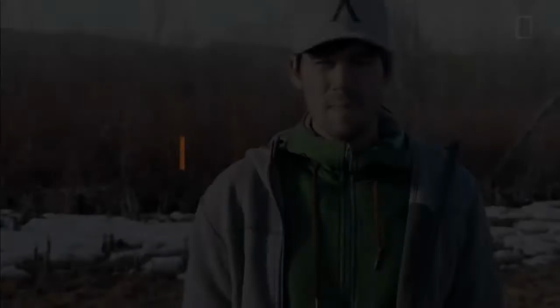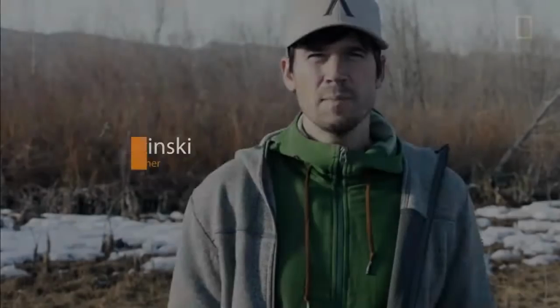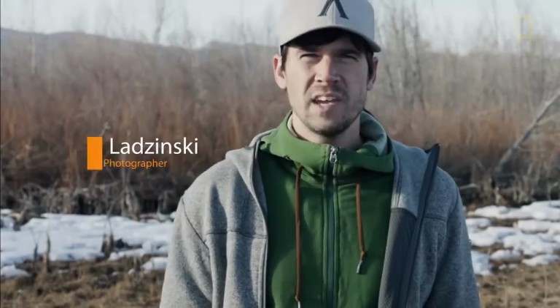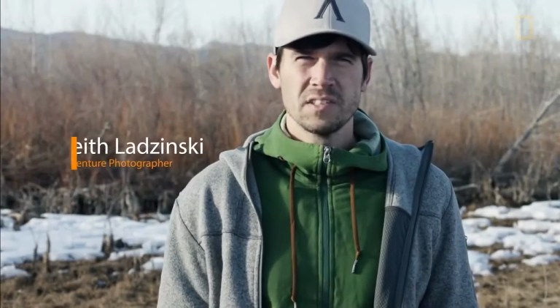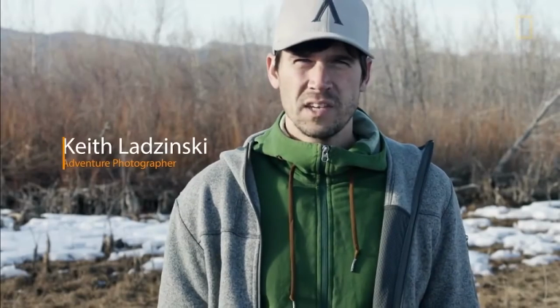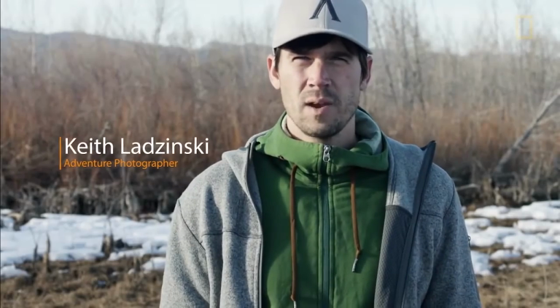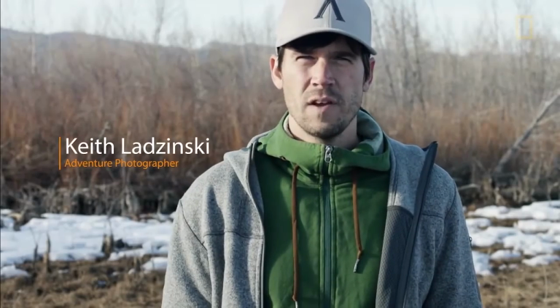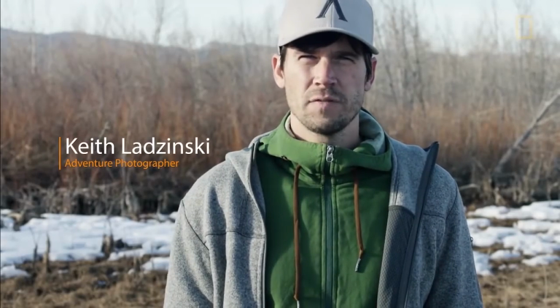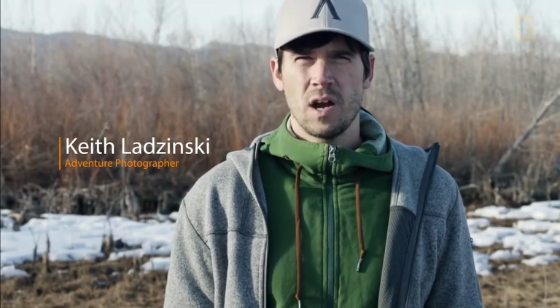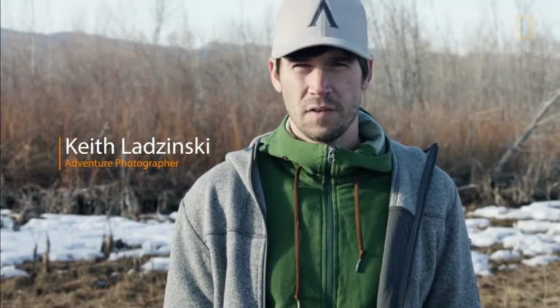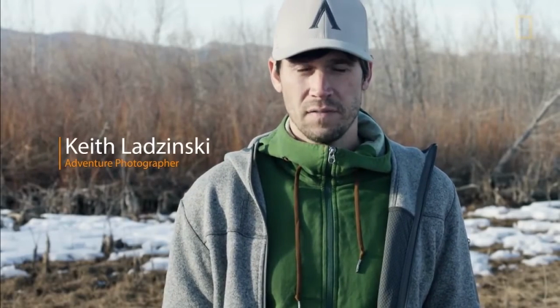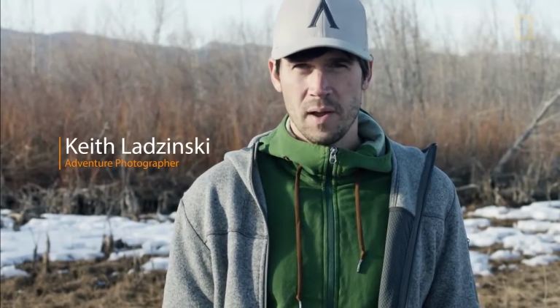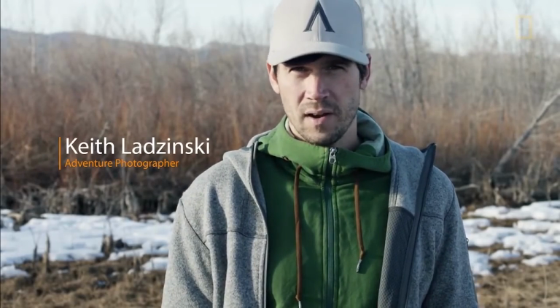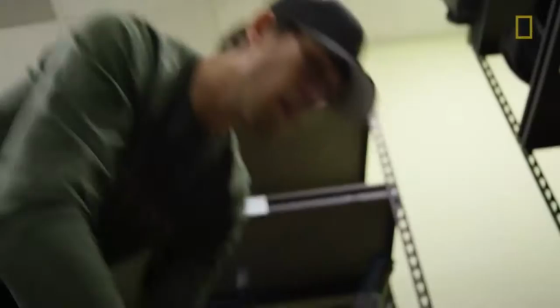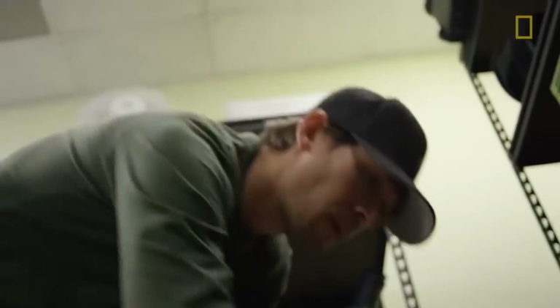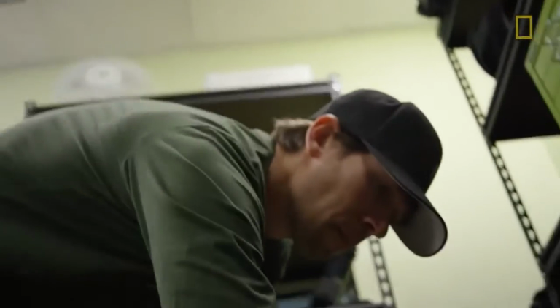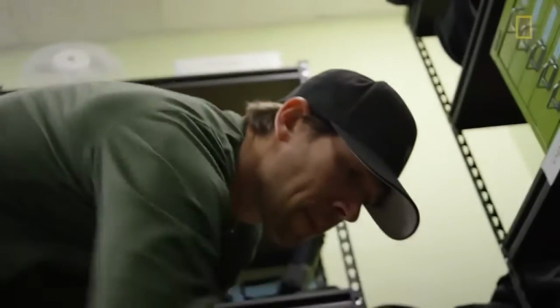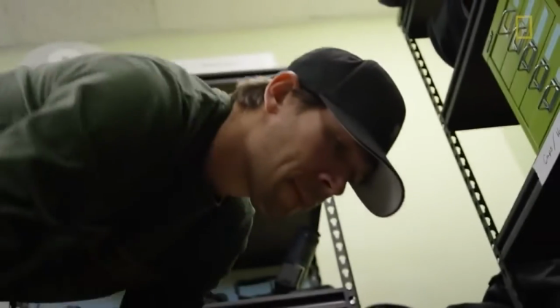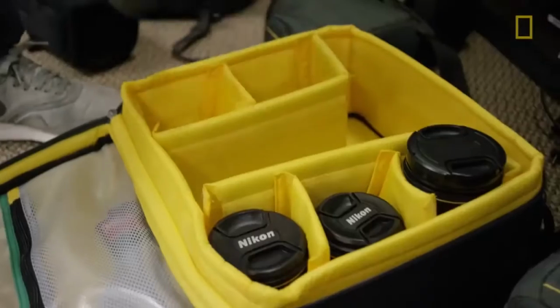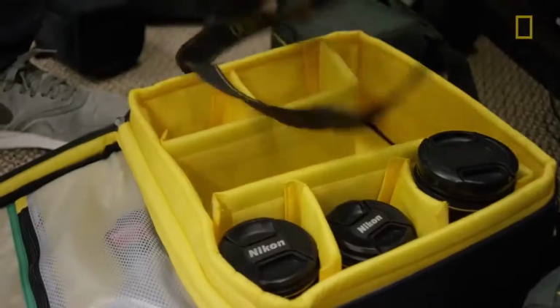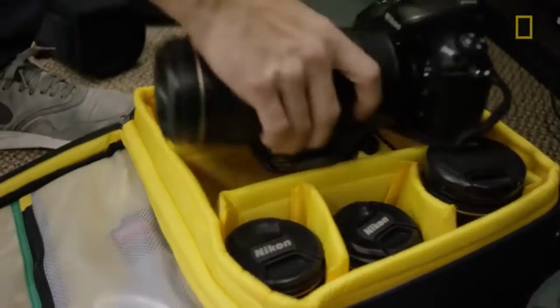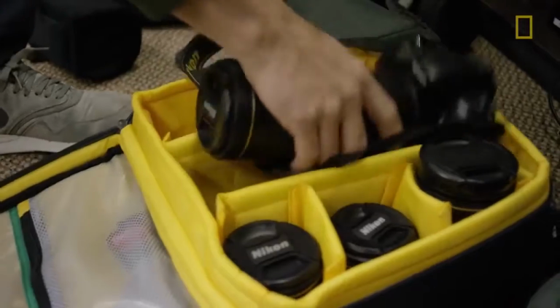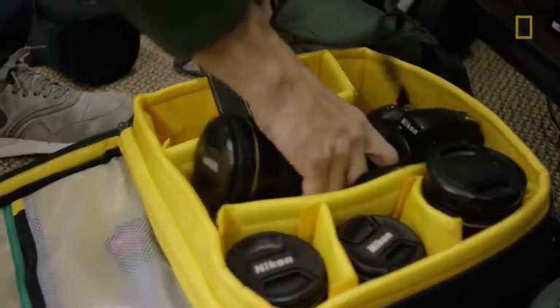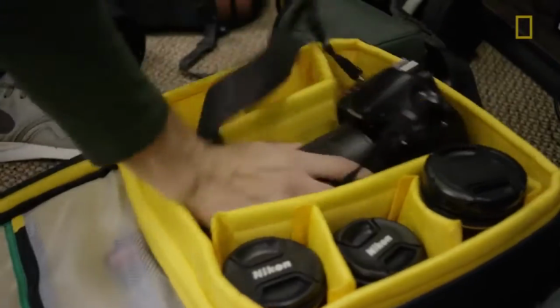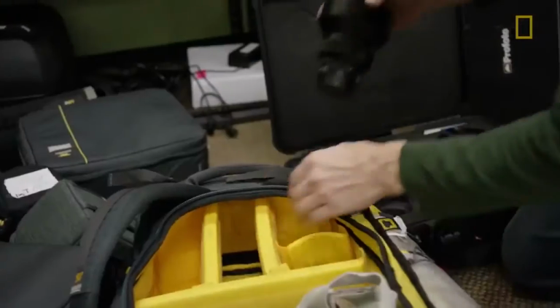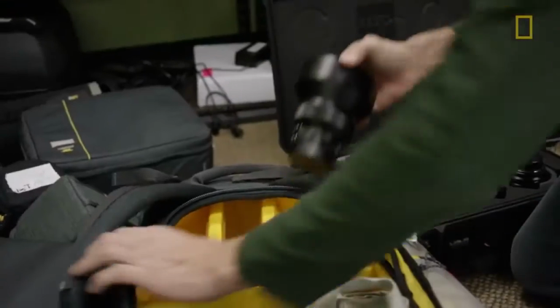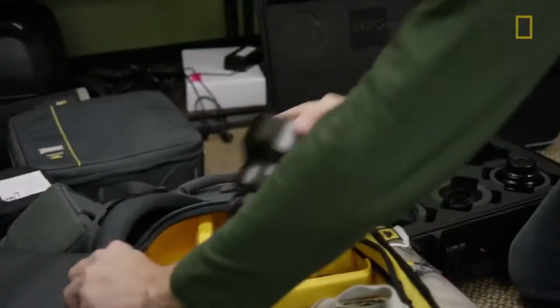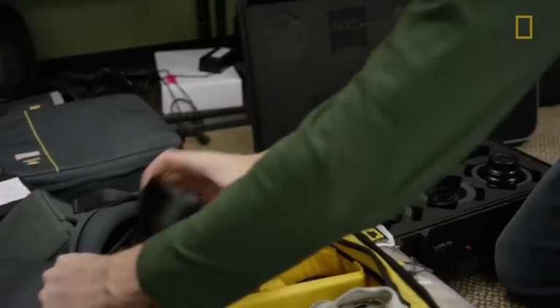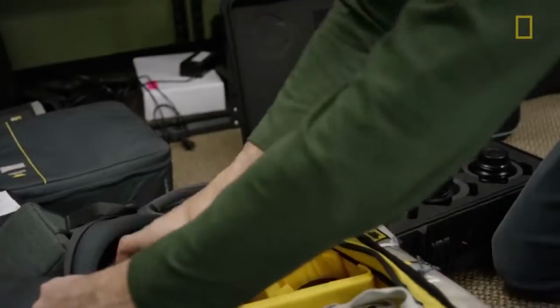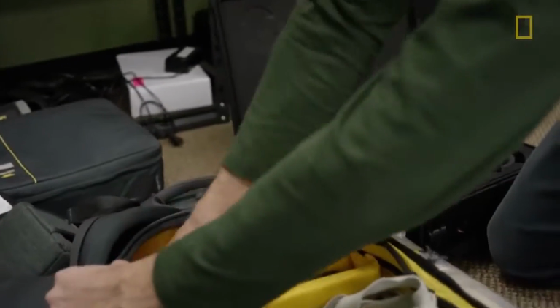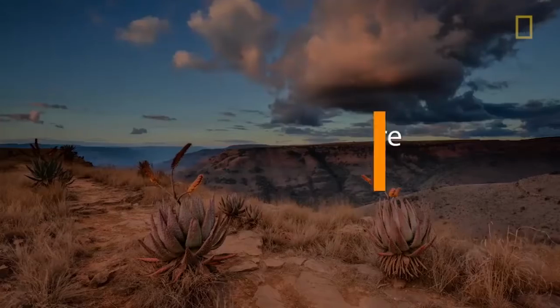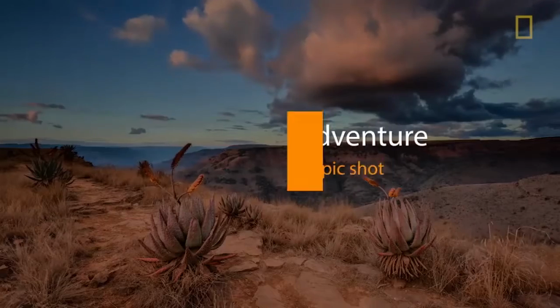Hi, my name is Keith Lodzinski. I'm an adventure photographer and filmmaker. Today I'm going to talk a little bit about essential things I bring in the field for every shoot.